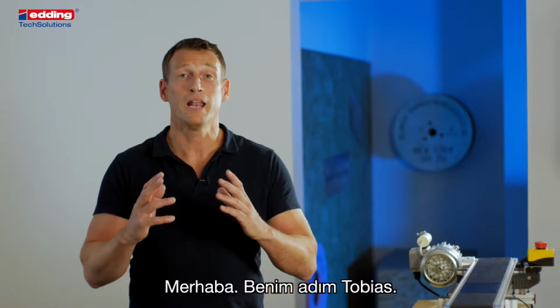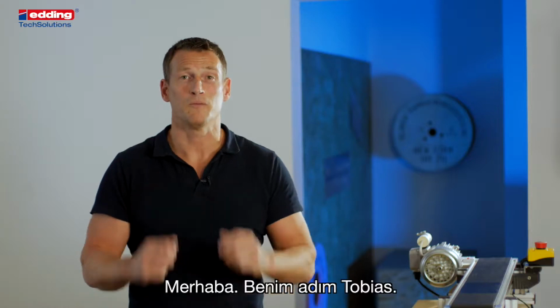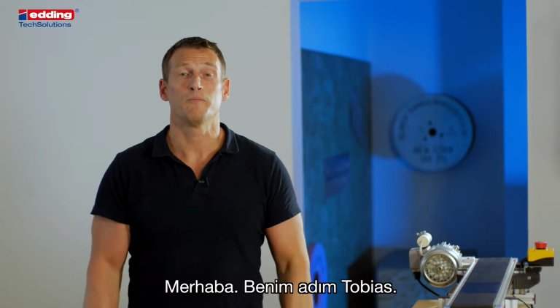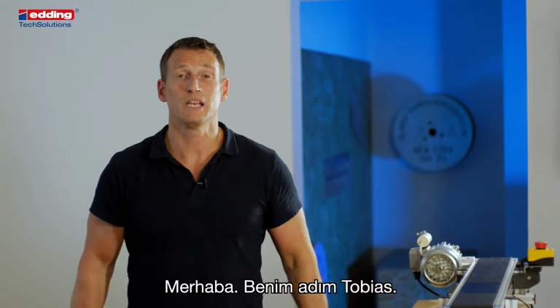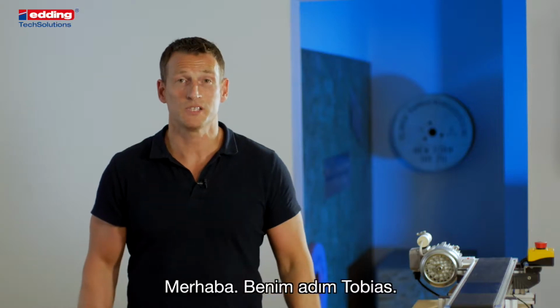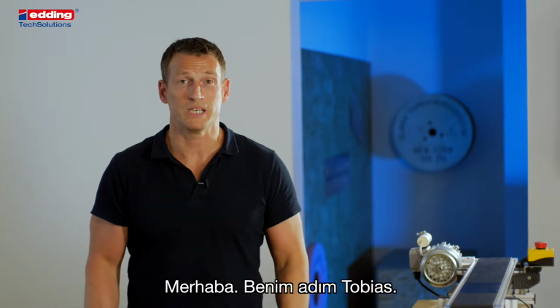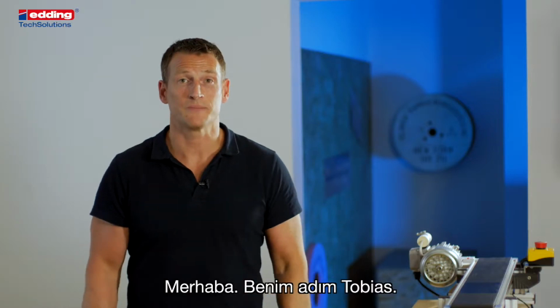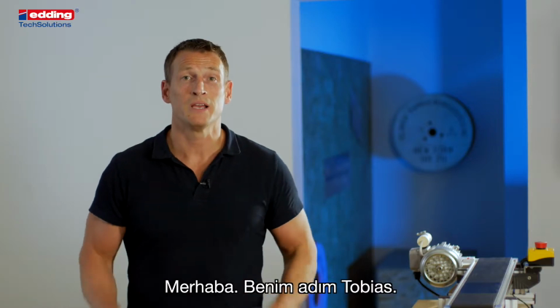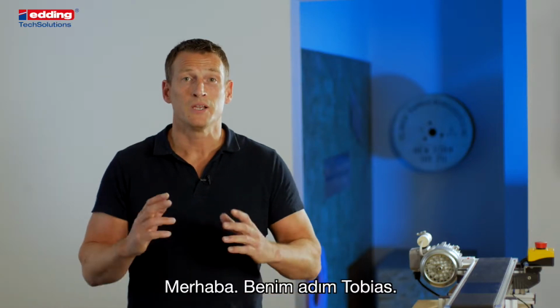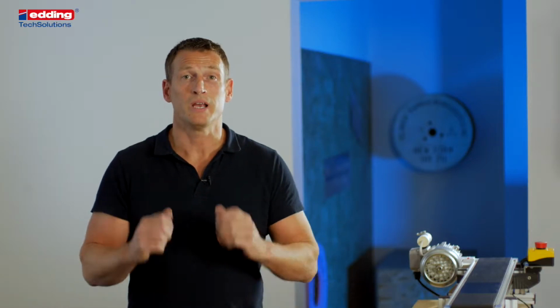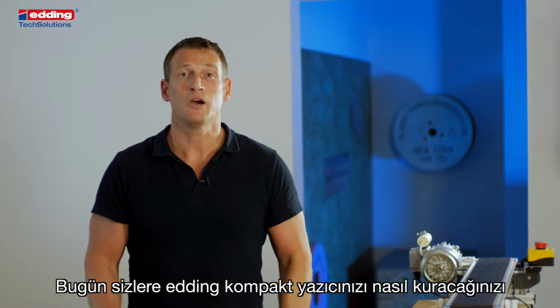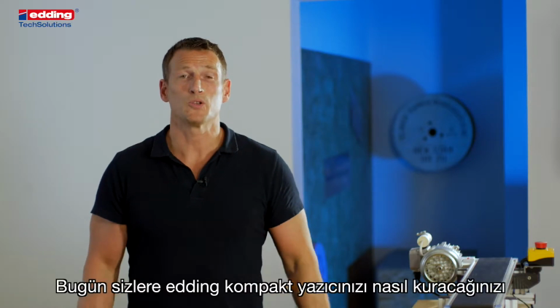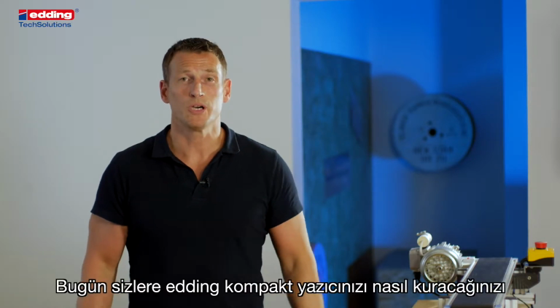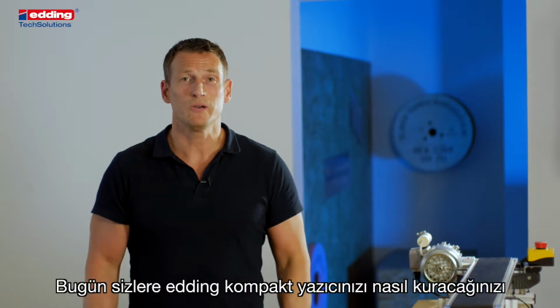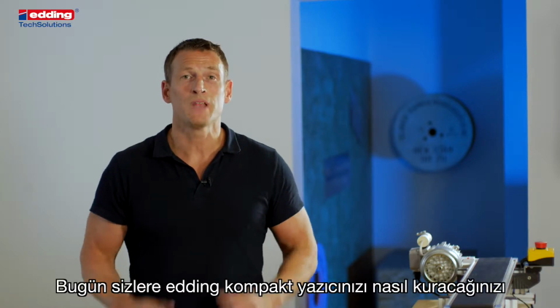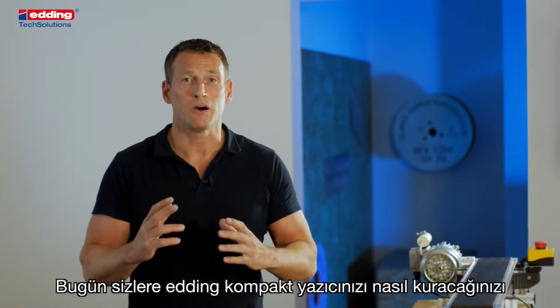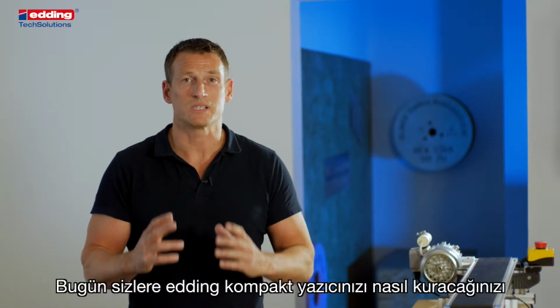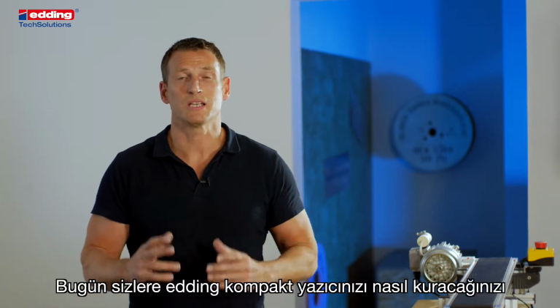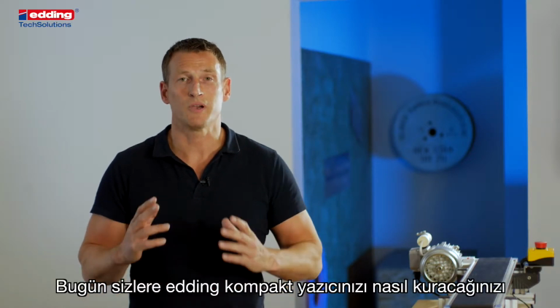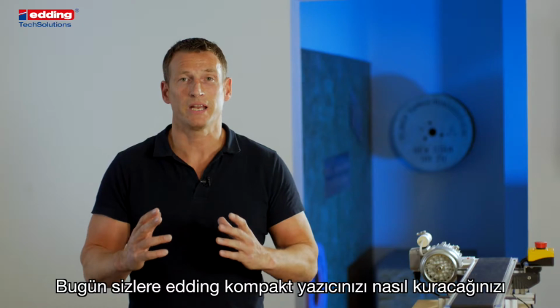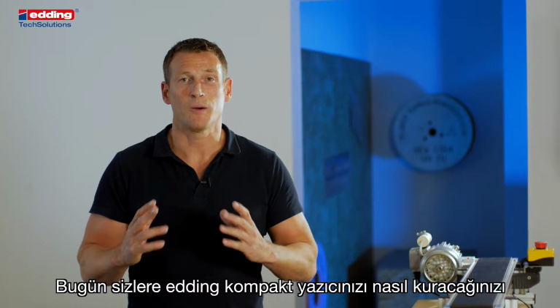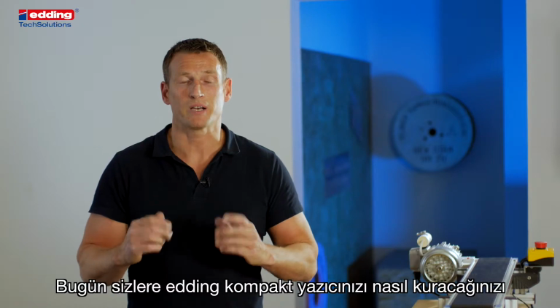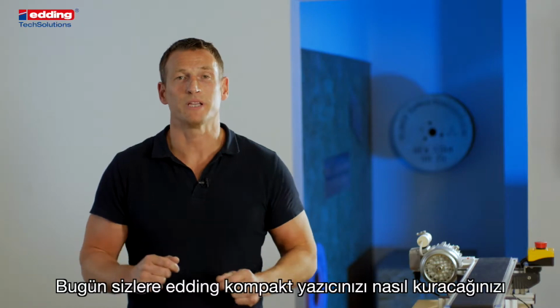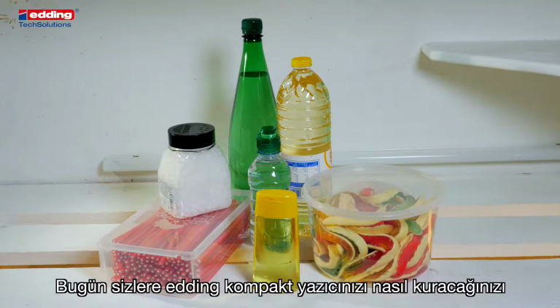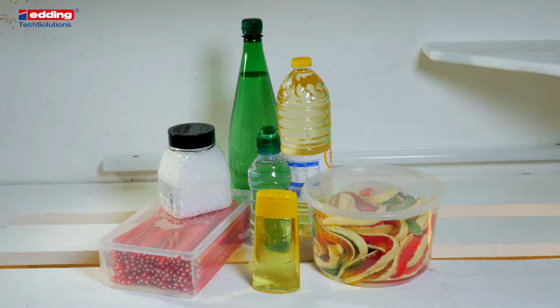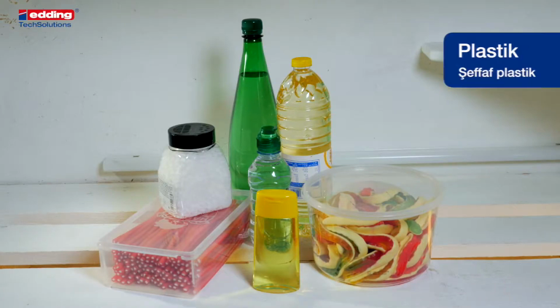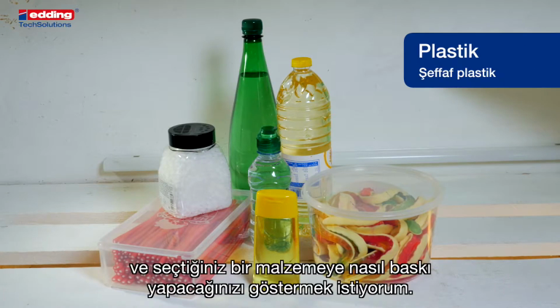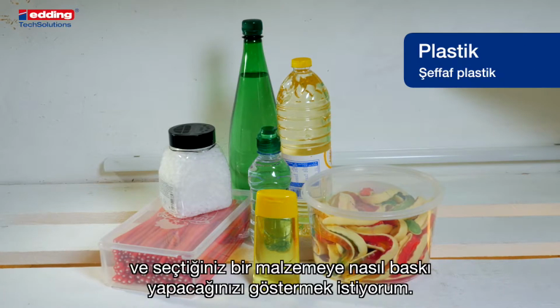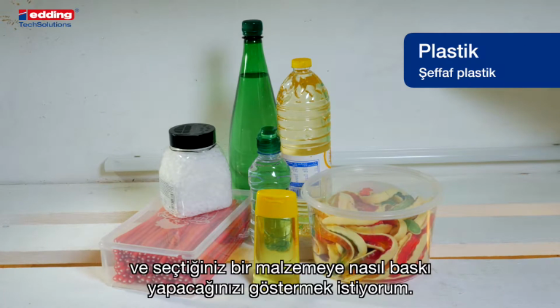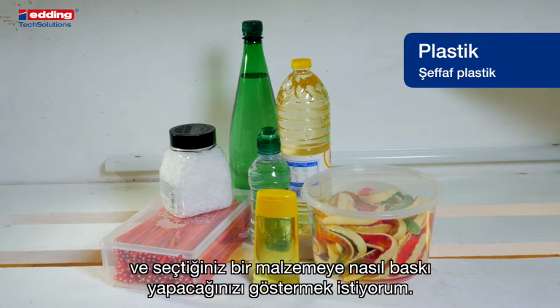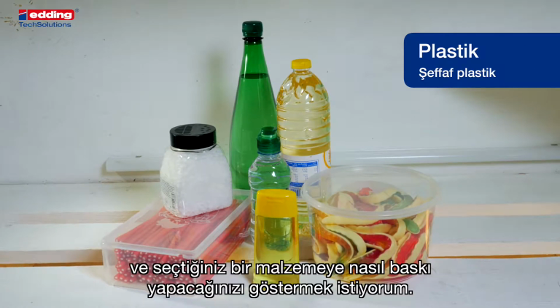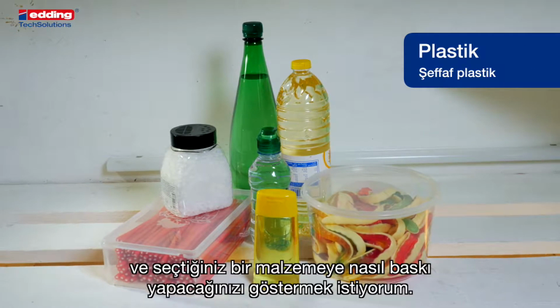Hello, my name is Tobias. Today I want to show you how to set up your adding compact printer and print on your chosen material.